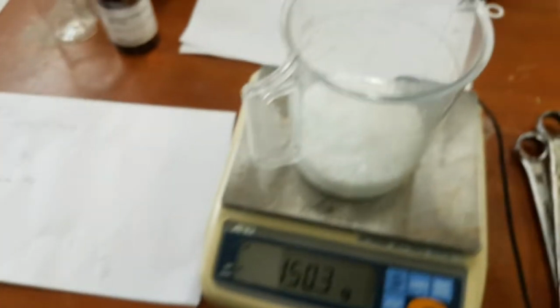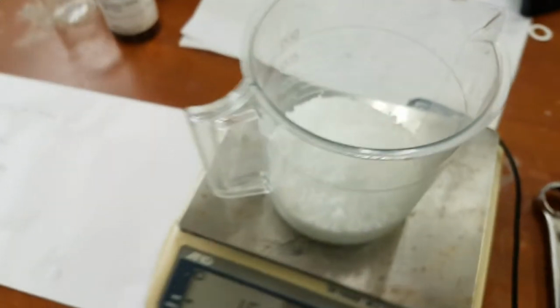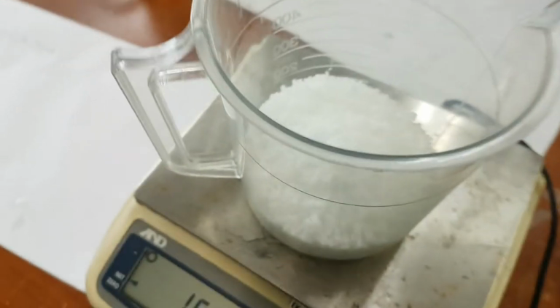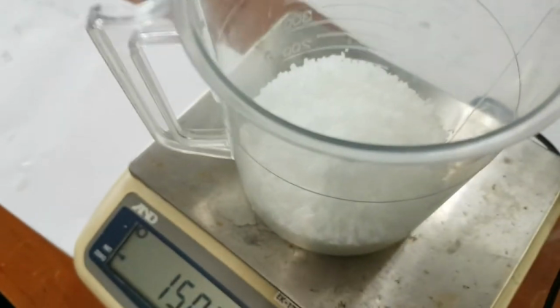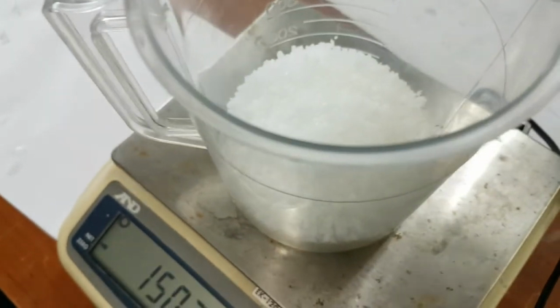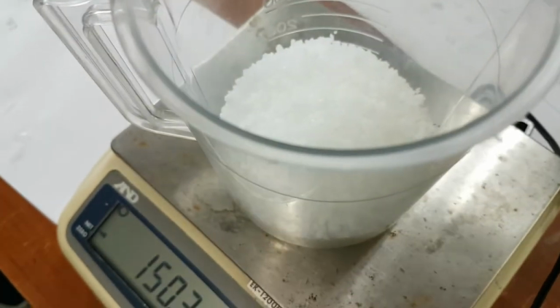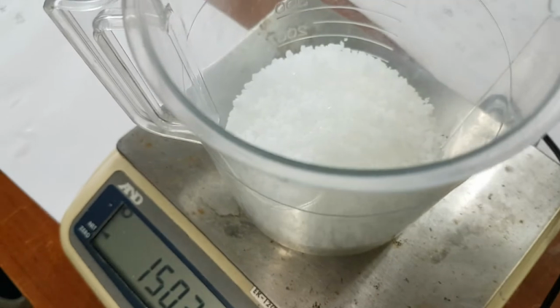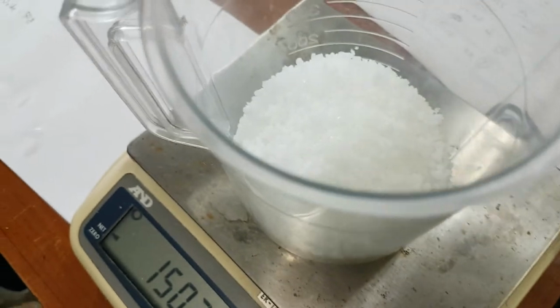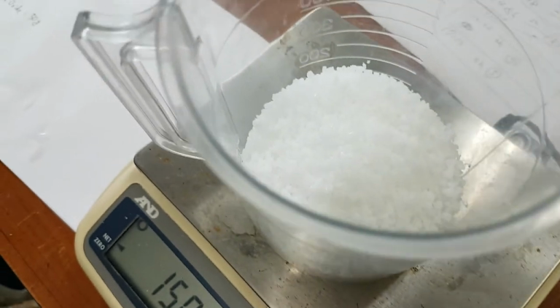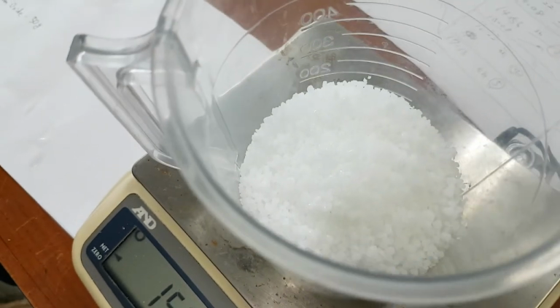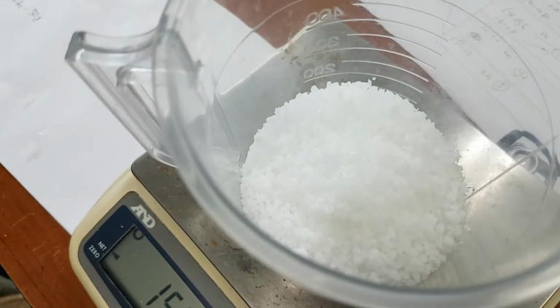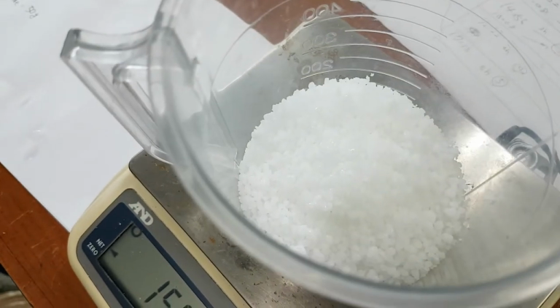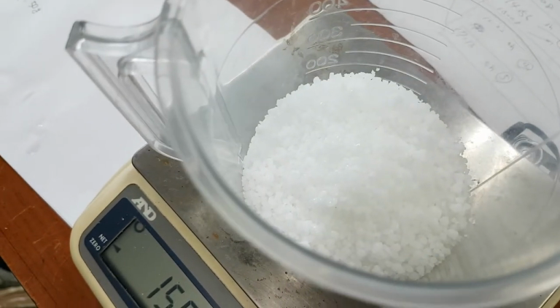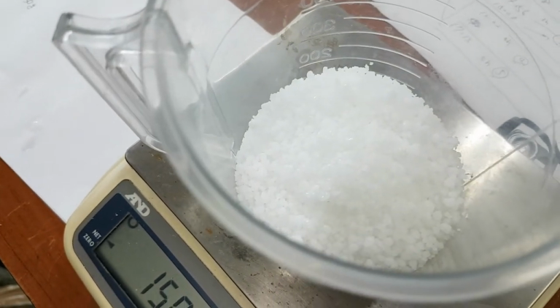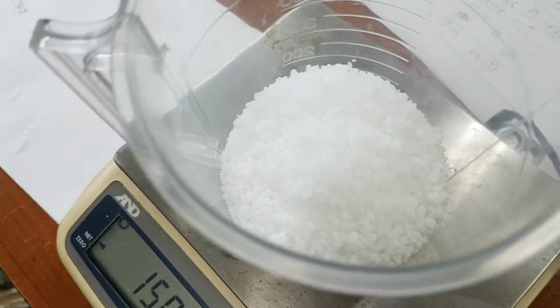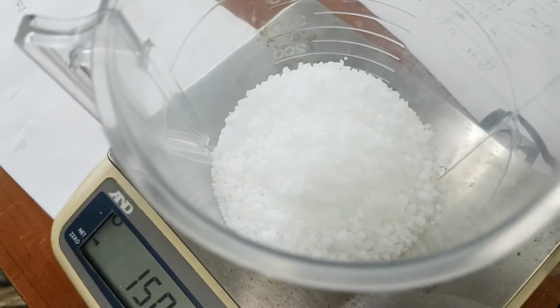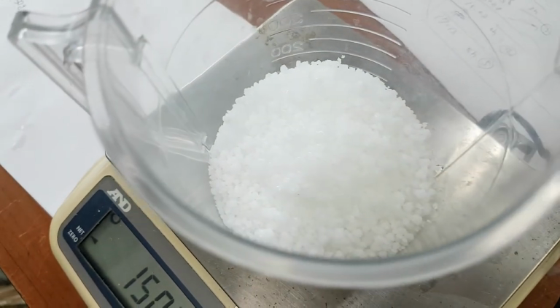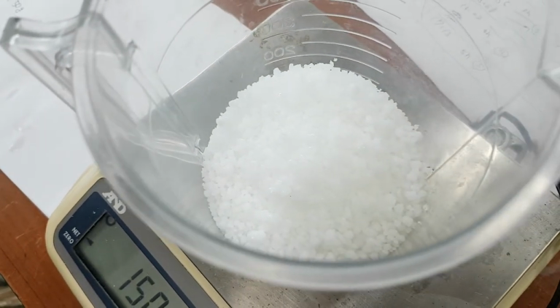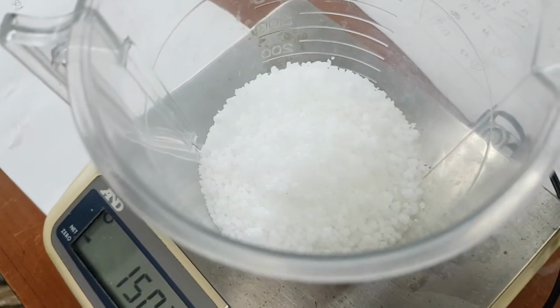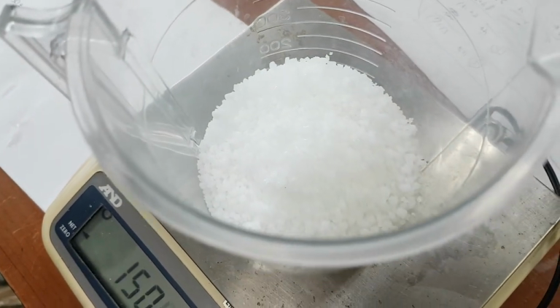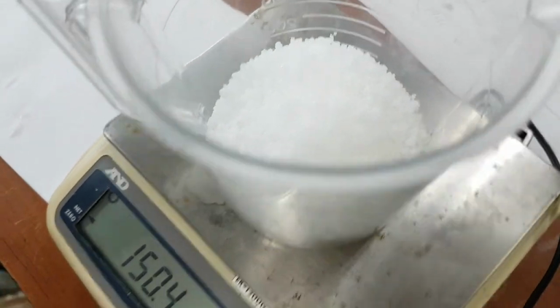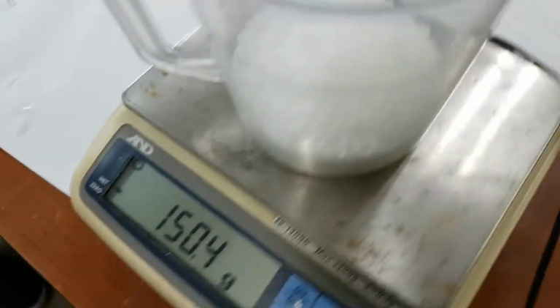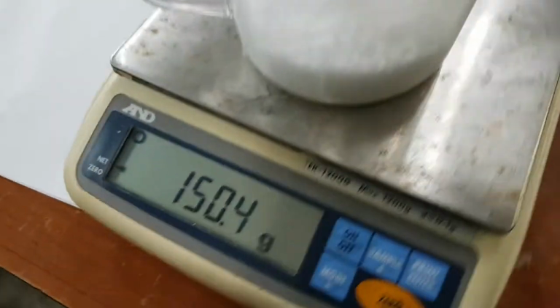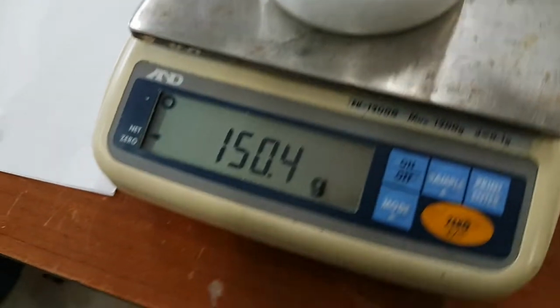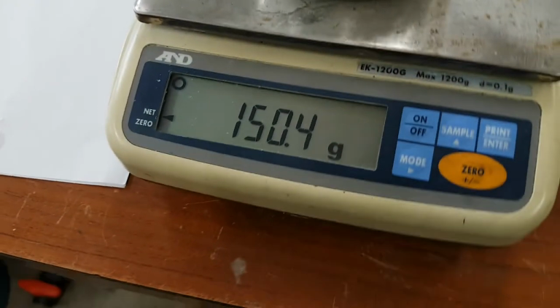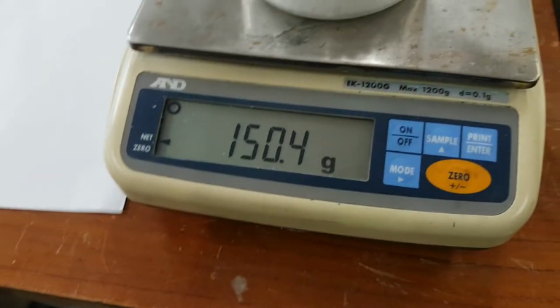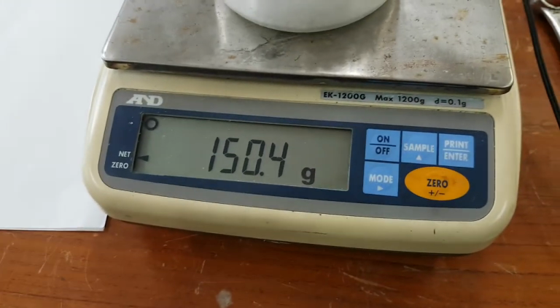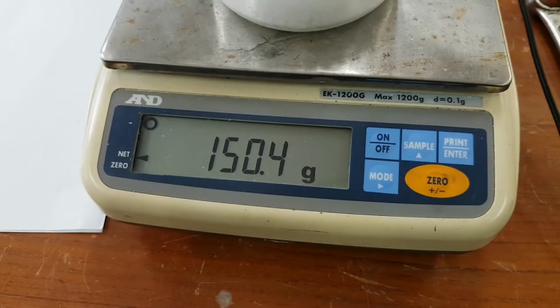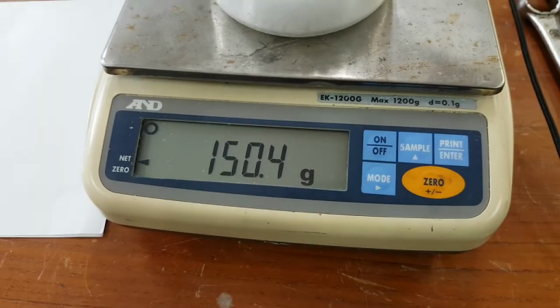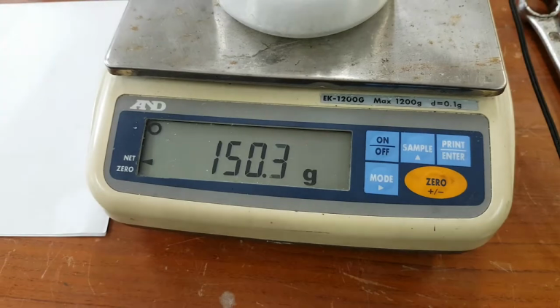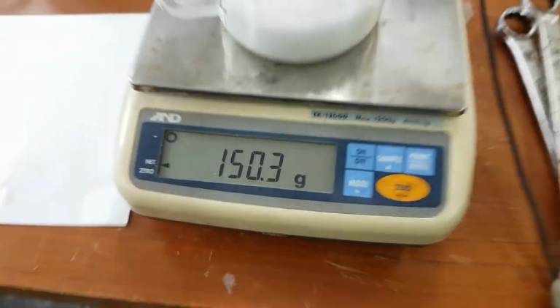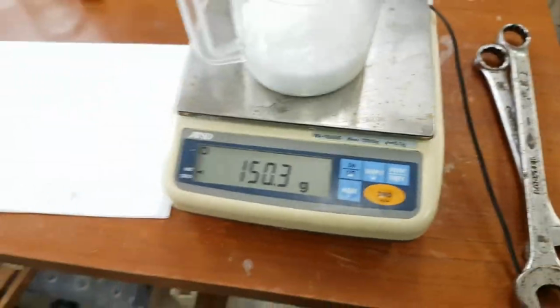So this is the magnesium chloride, MGCl2. And 150.4 hertz.